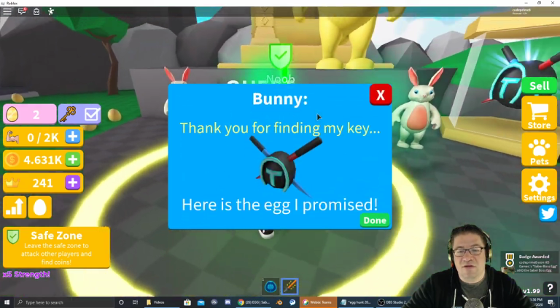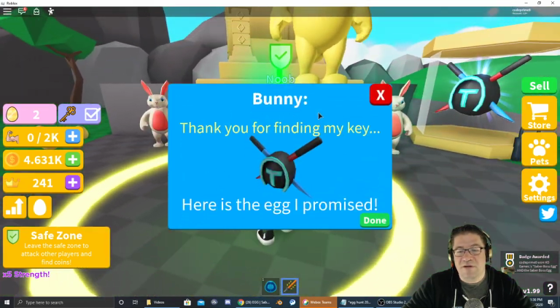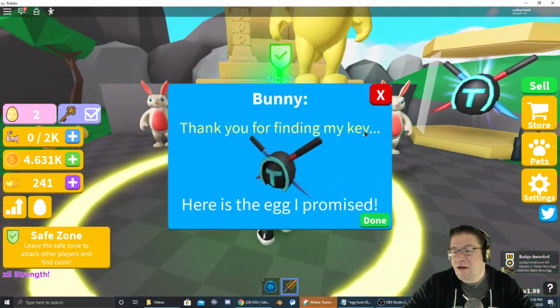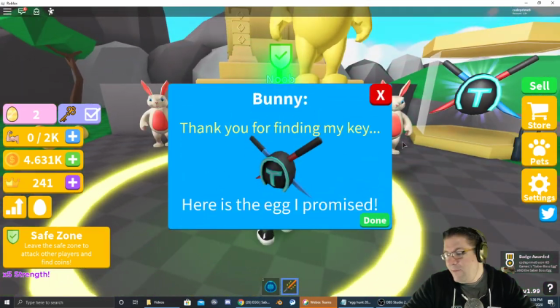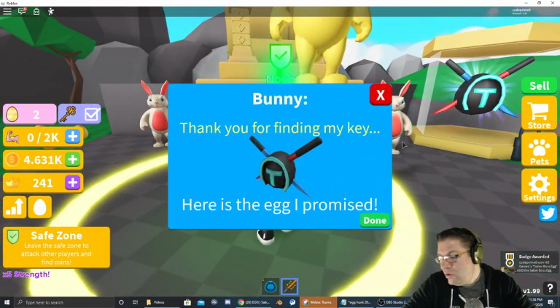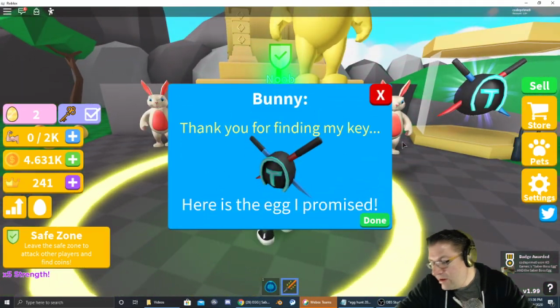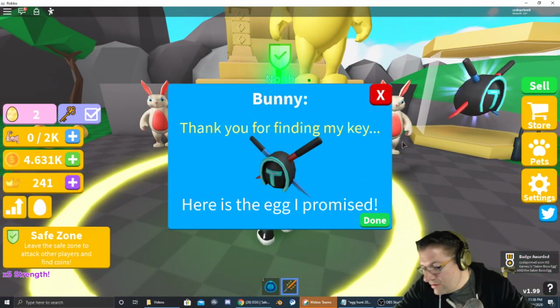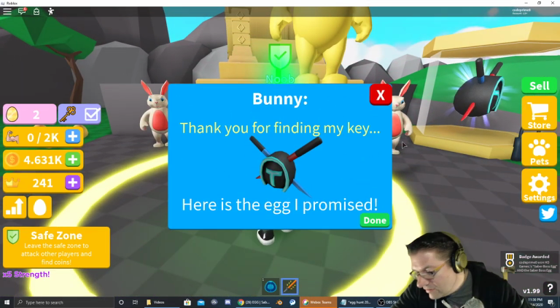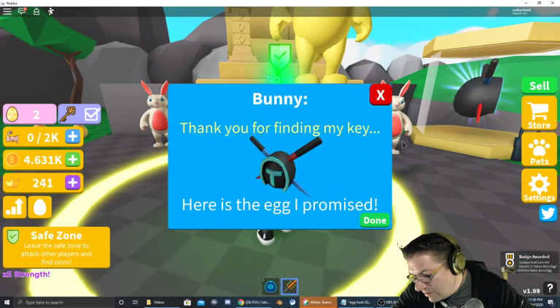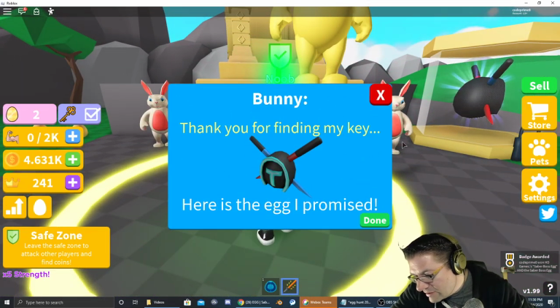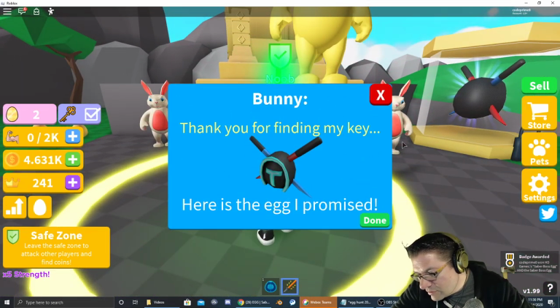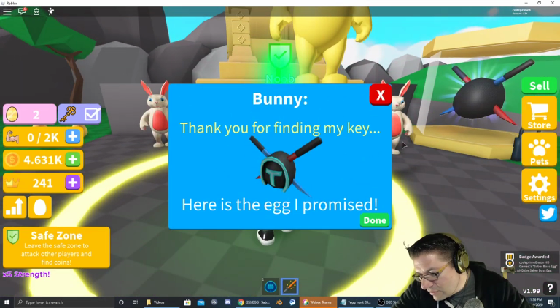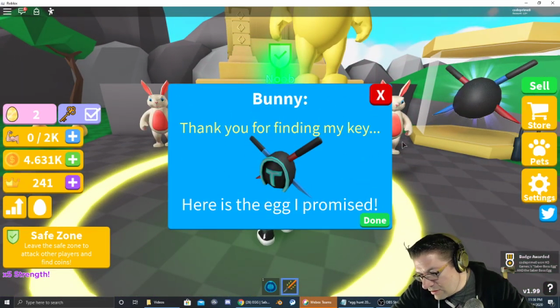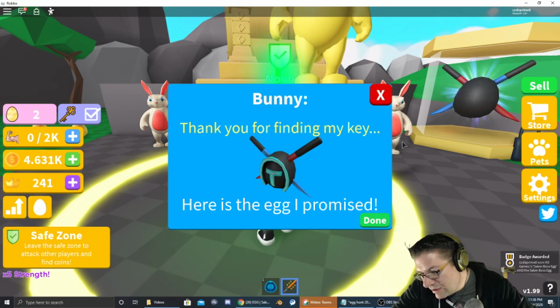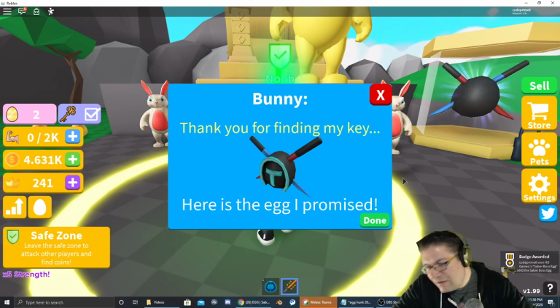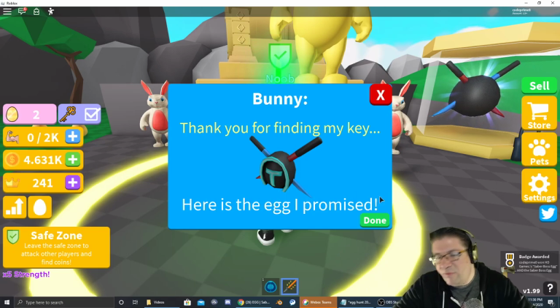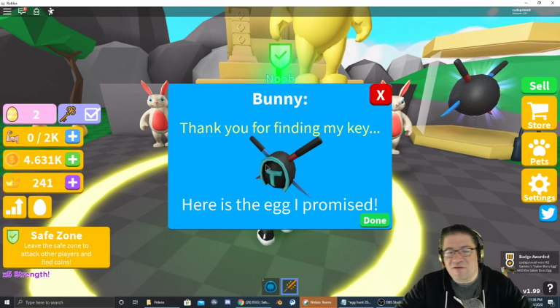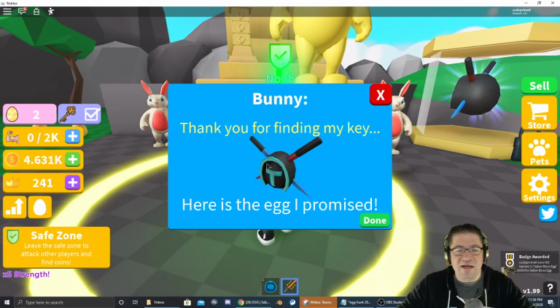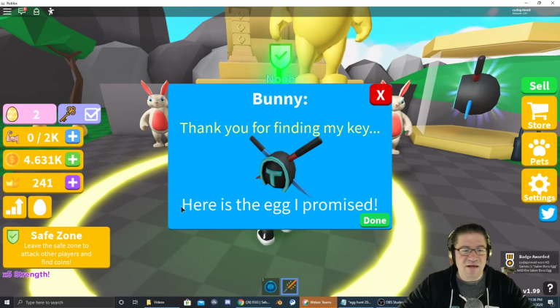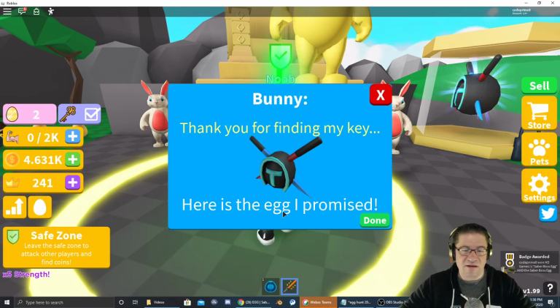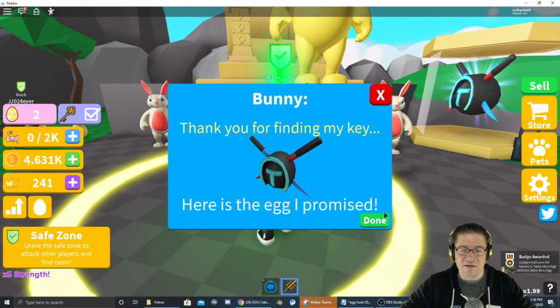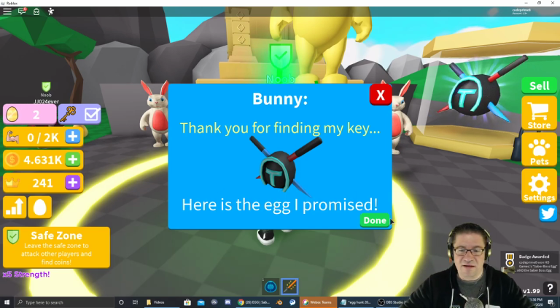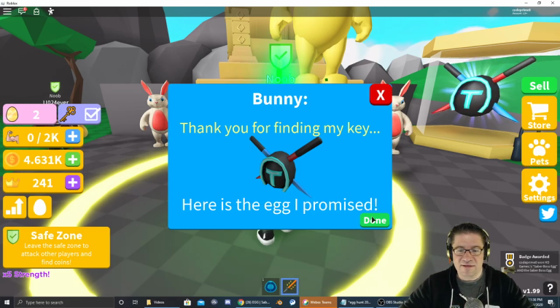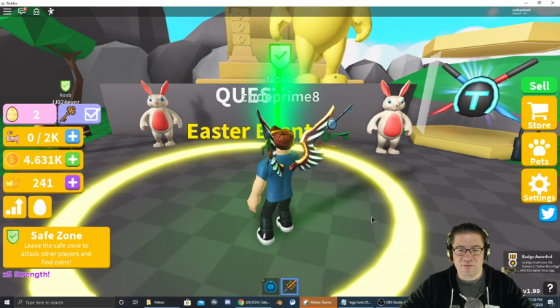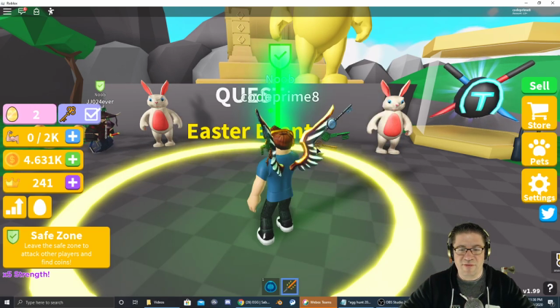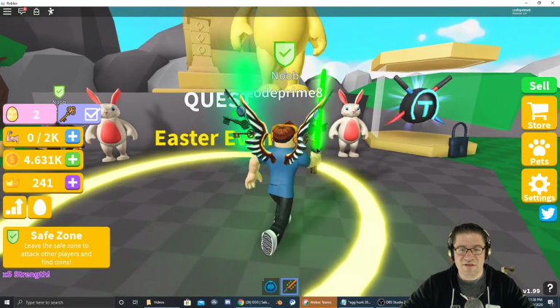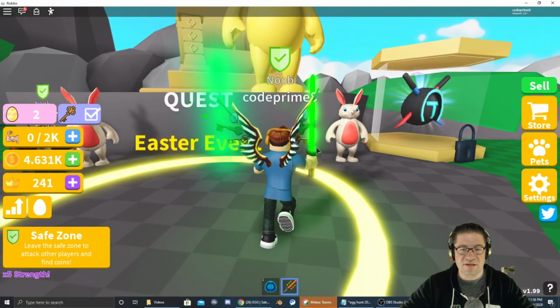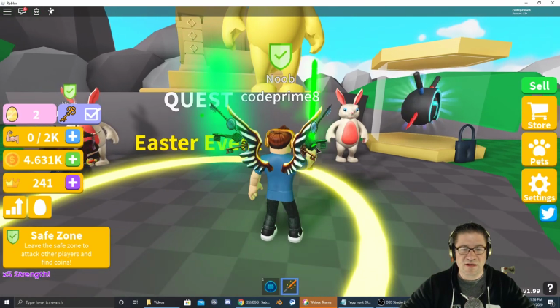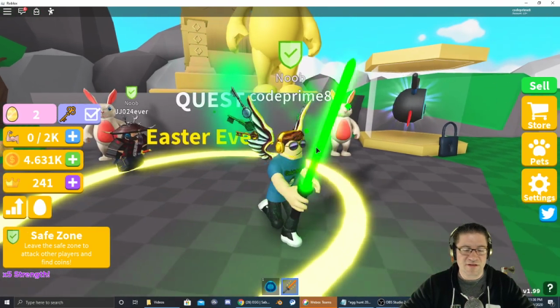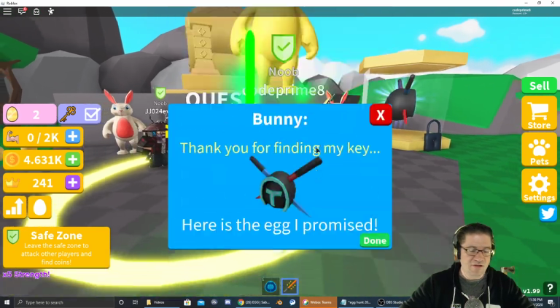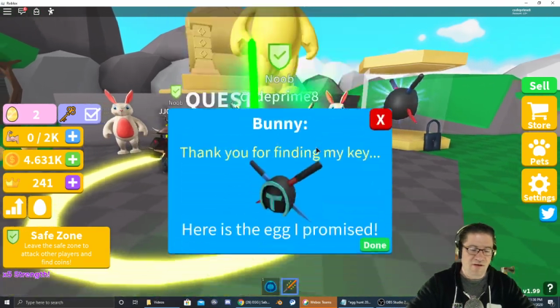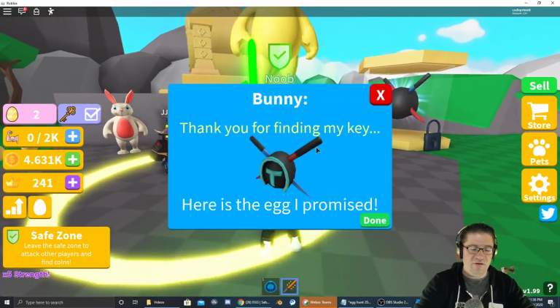Jump in. Boom, there it is. Badge was awarded — the Saber Boss egg, here as I promised. Done. Let's go check our inventory.